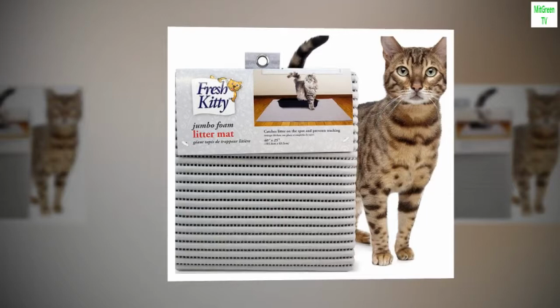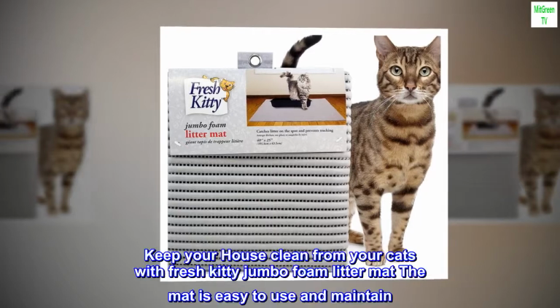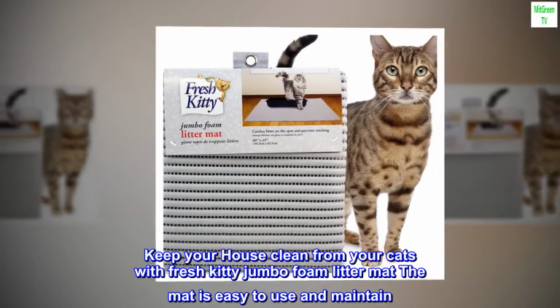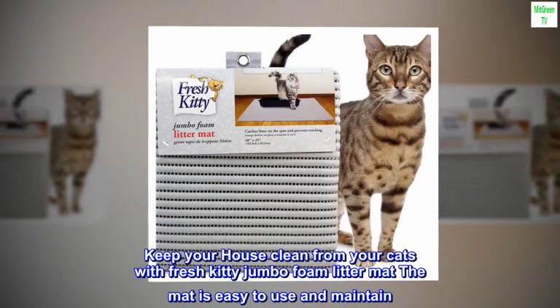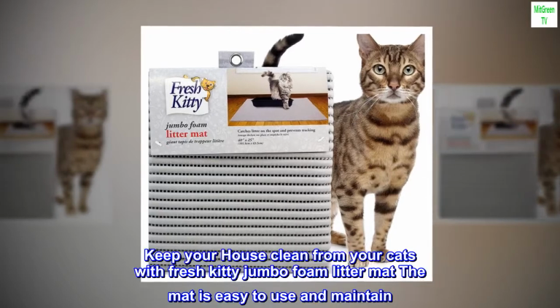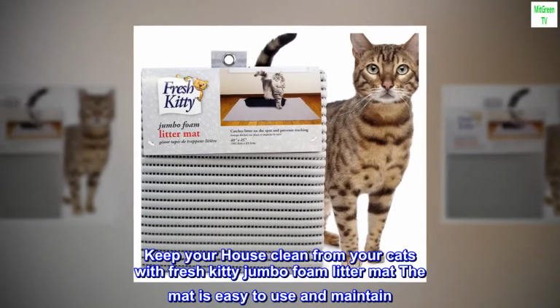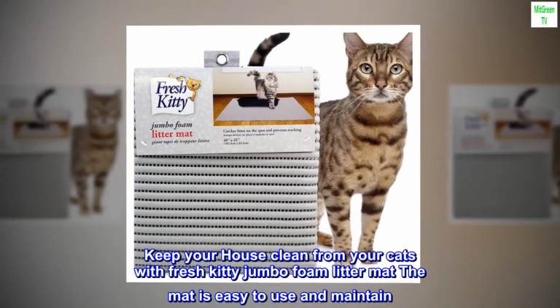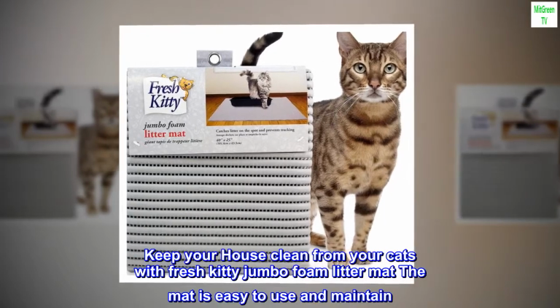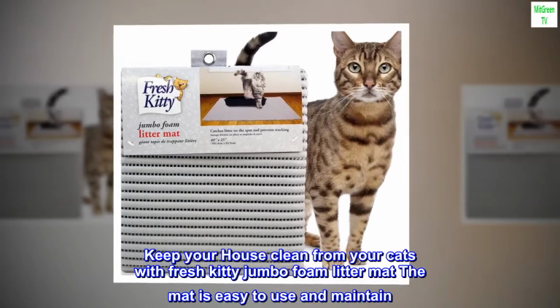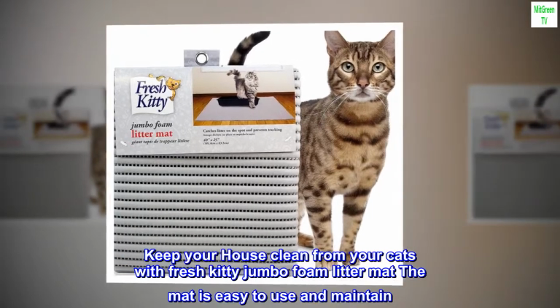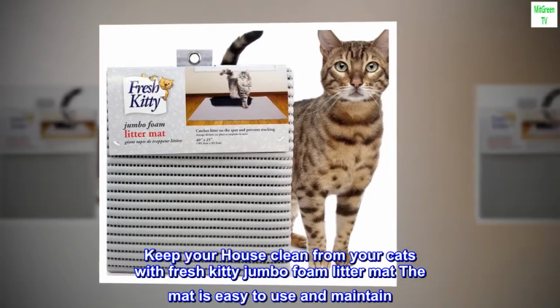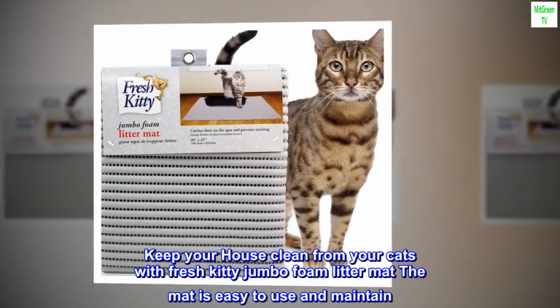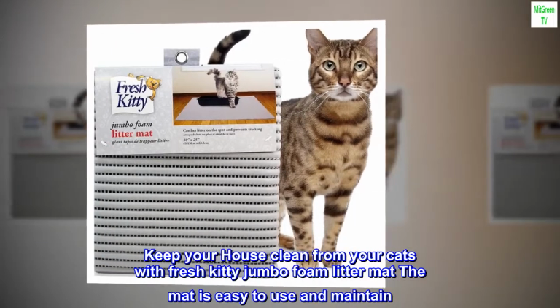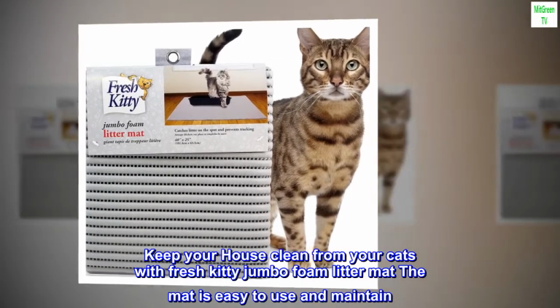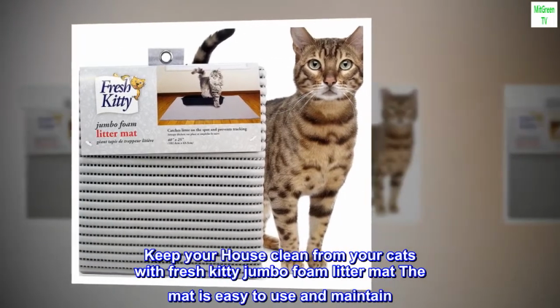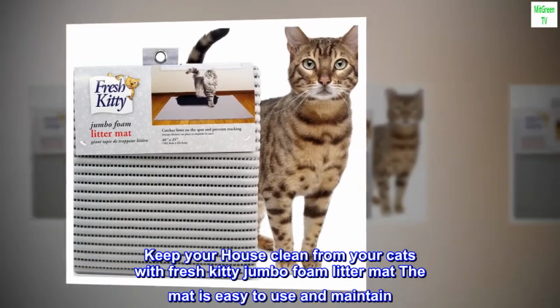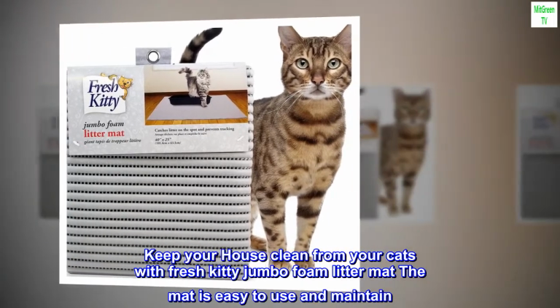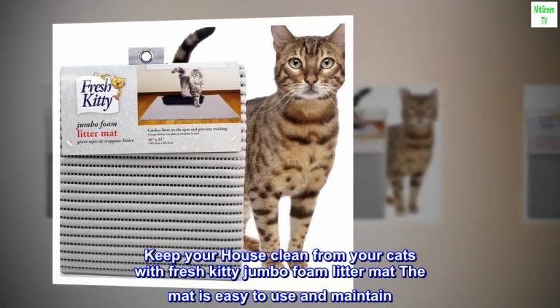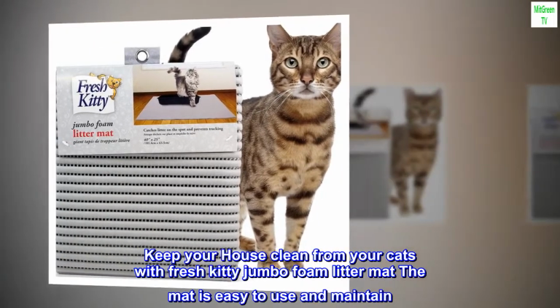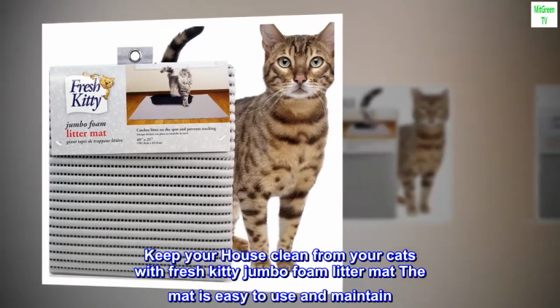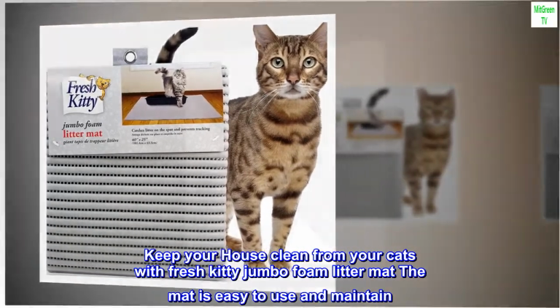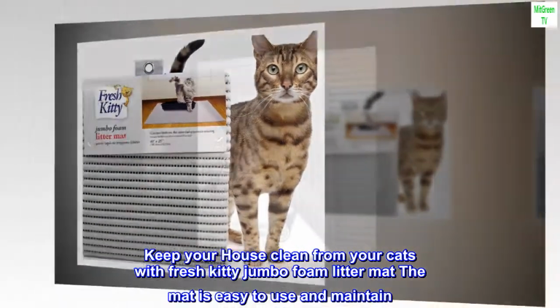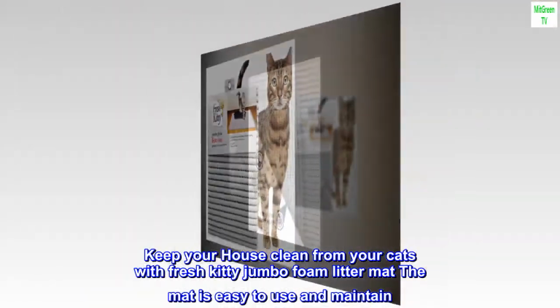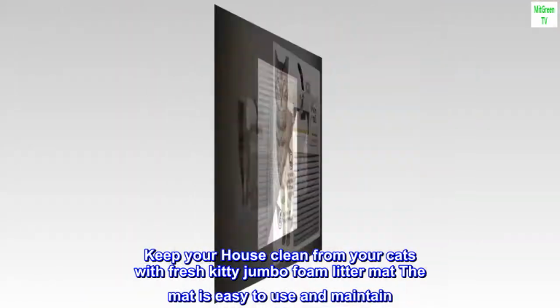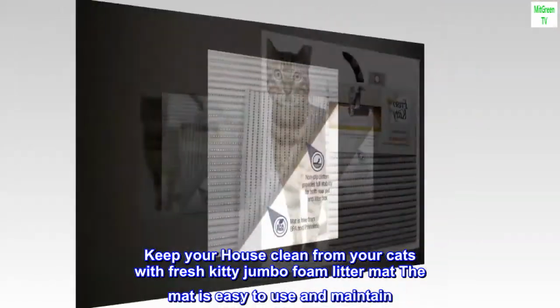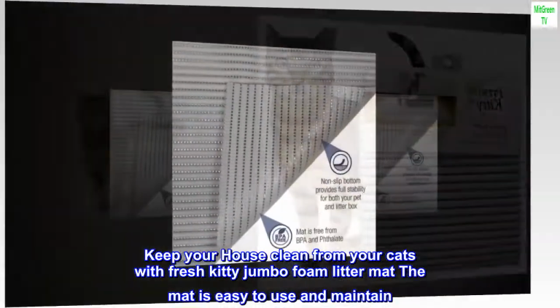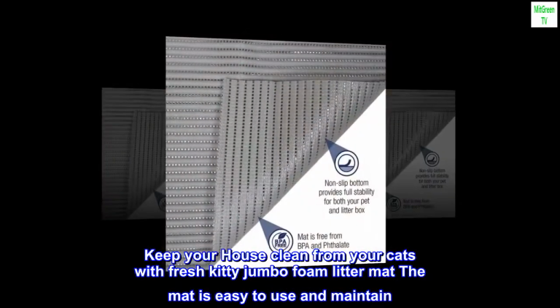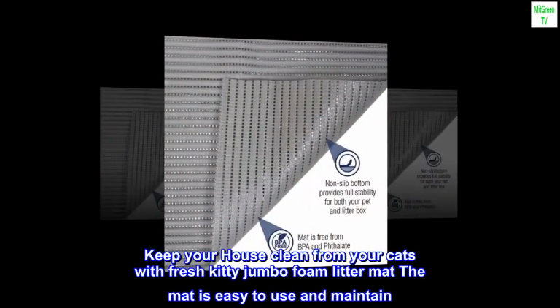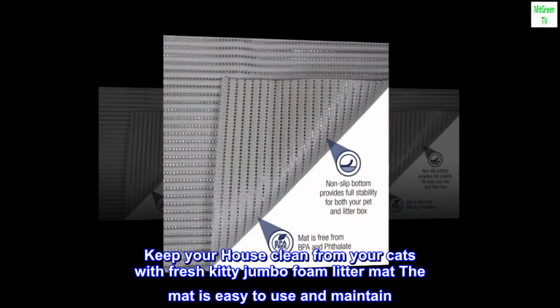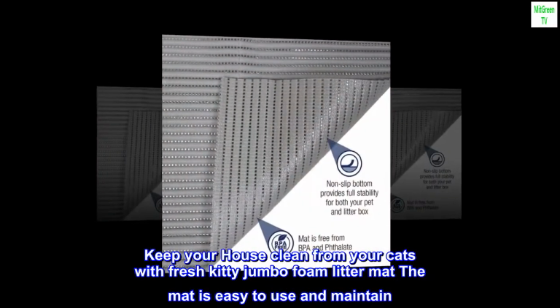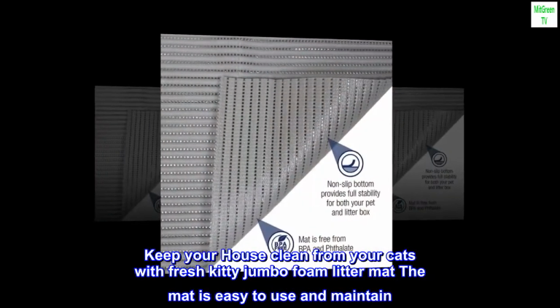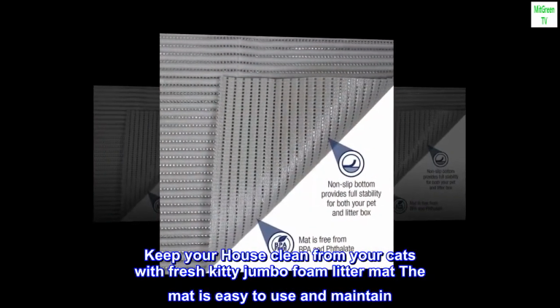Keep your house clean from your cats with Fresh Kitty Jumbo Foam Litter Mat. The mat is easy to use and maintain.